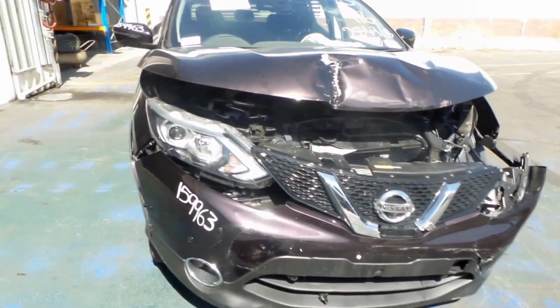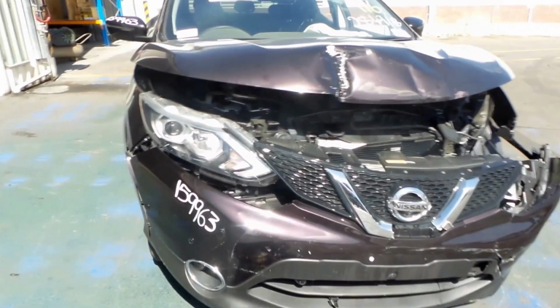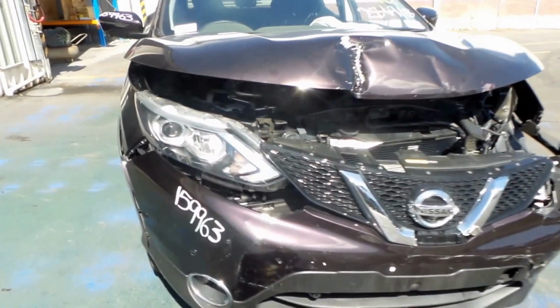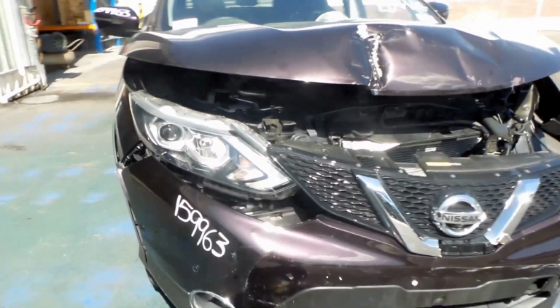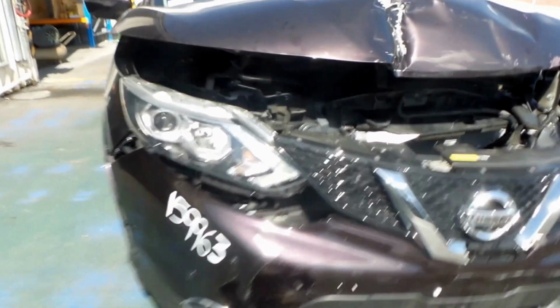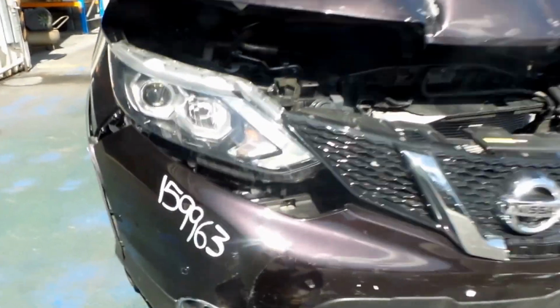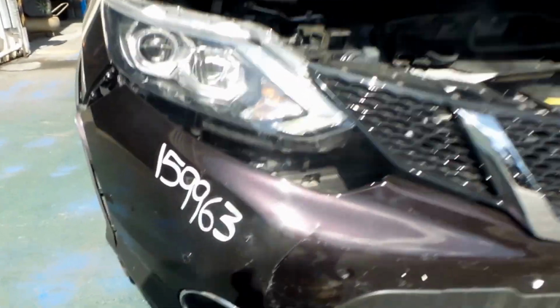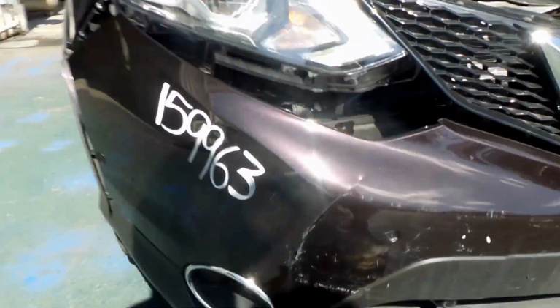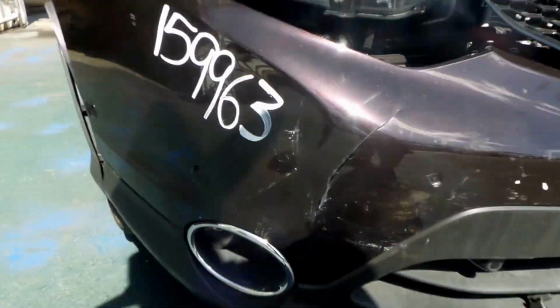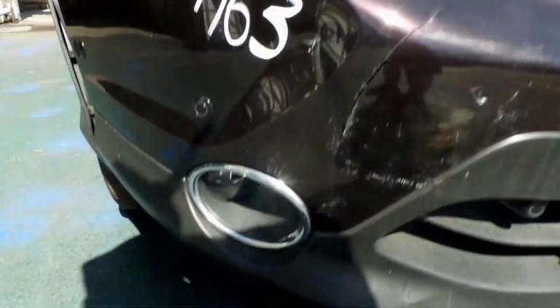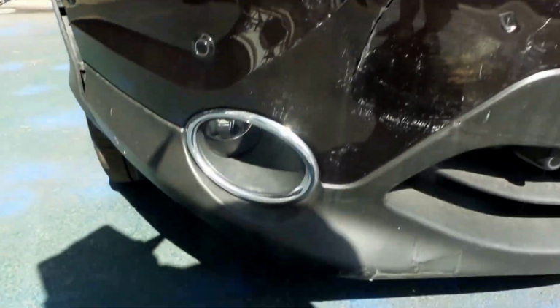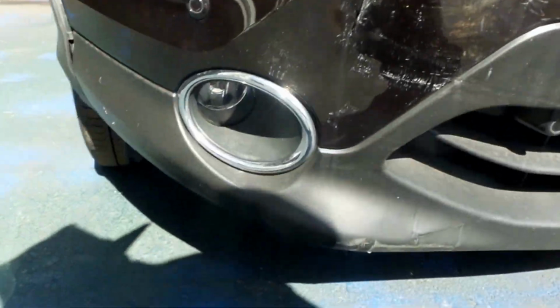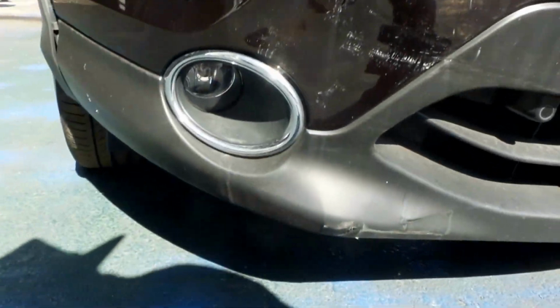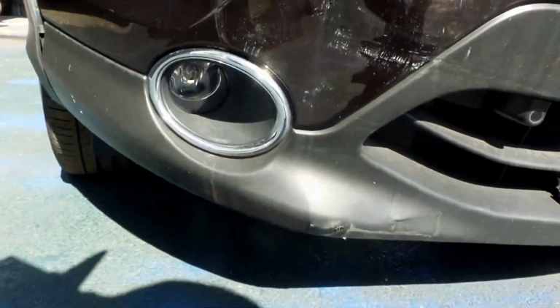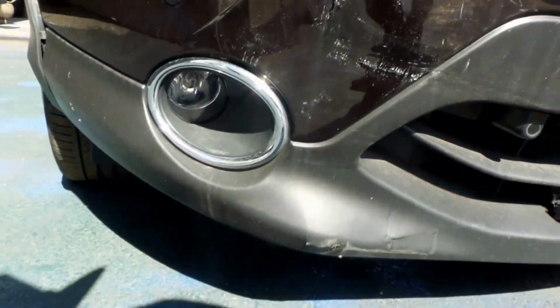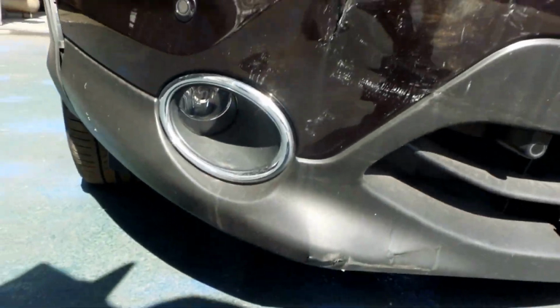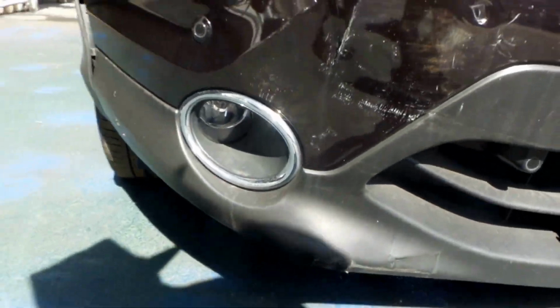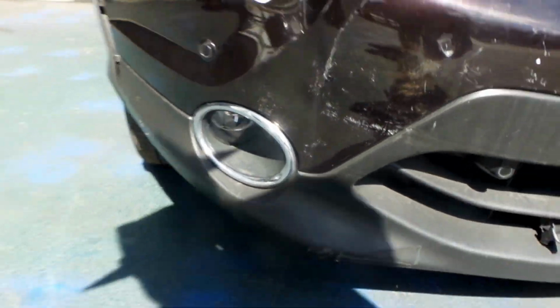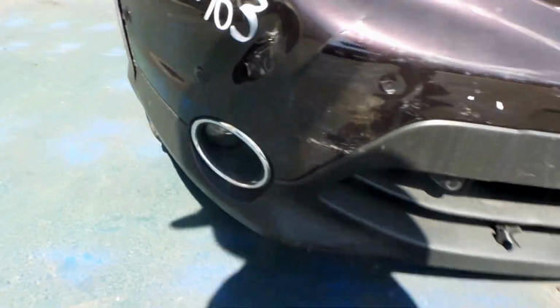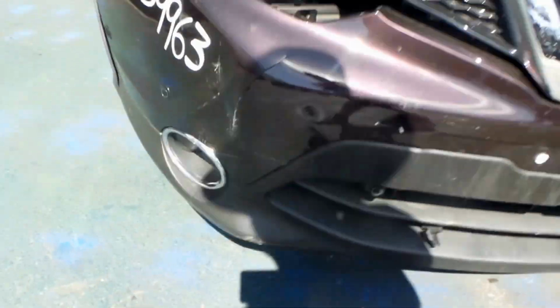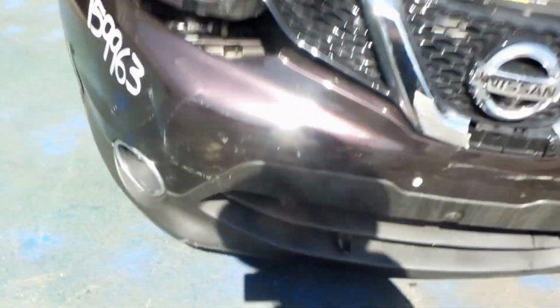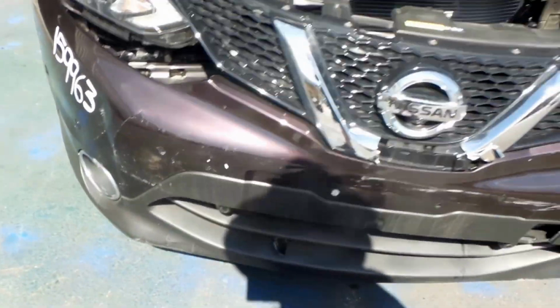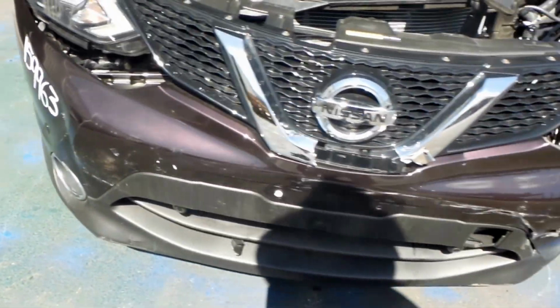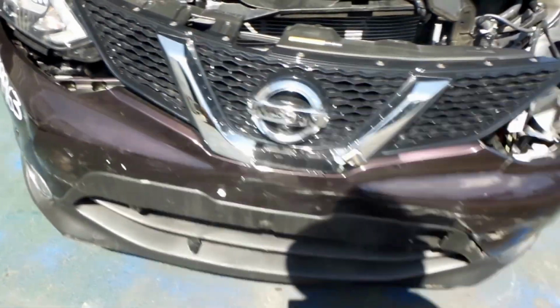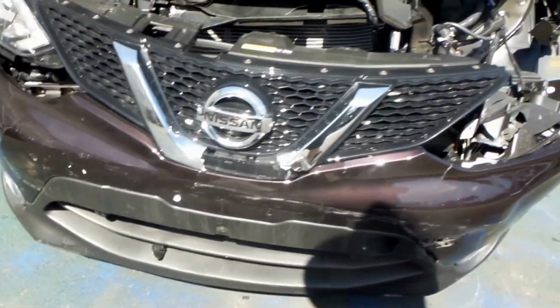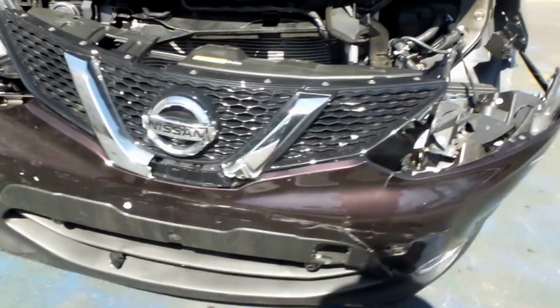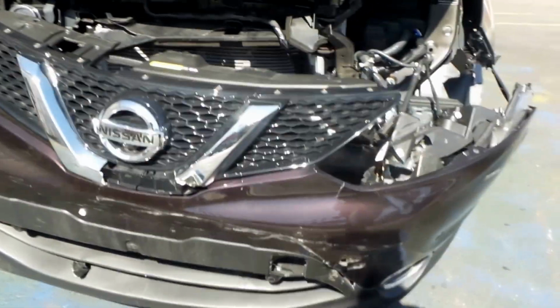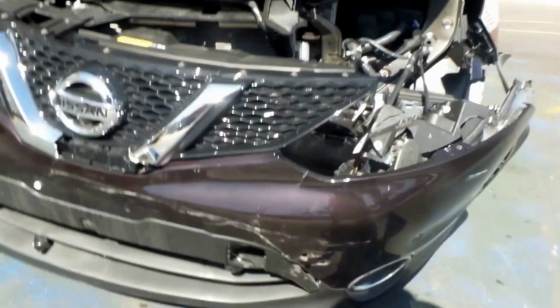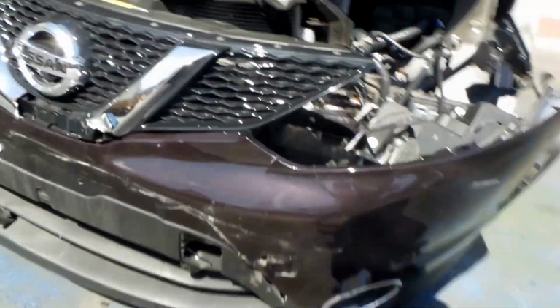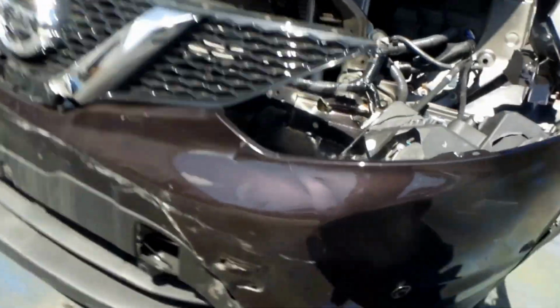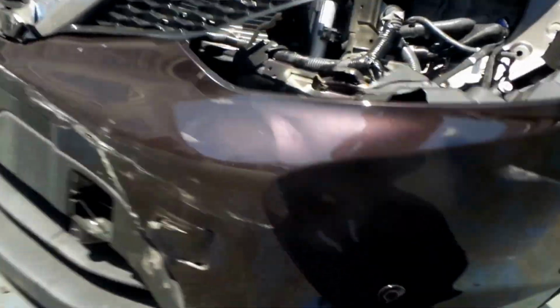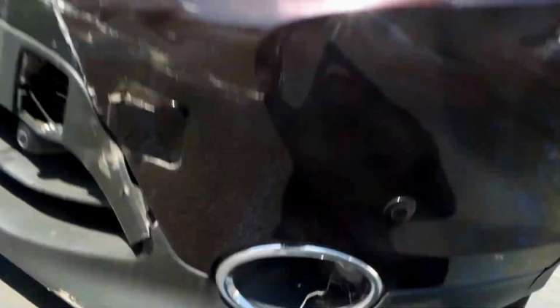We've got a good right-hand fog light and a good left-hand fog light.